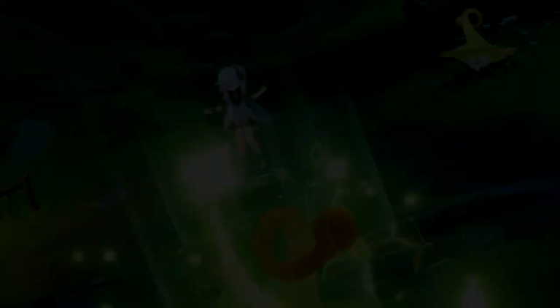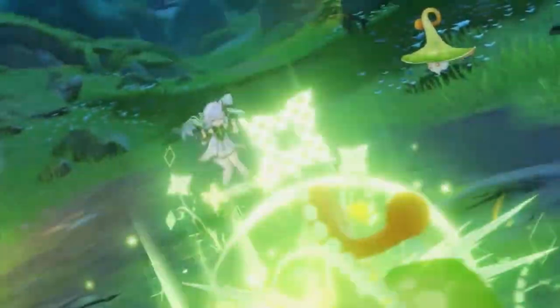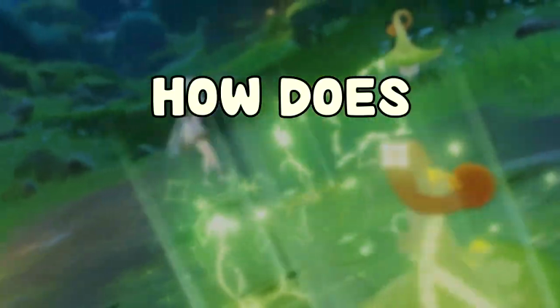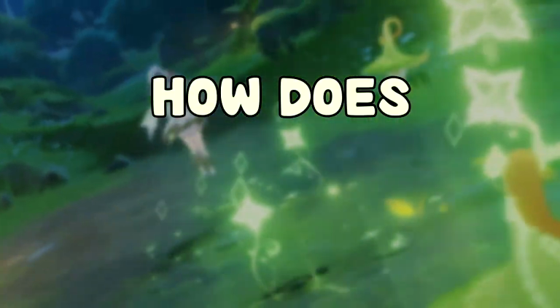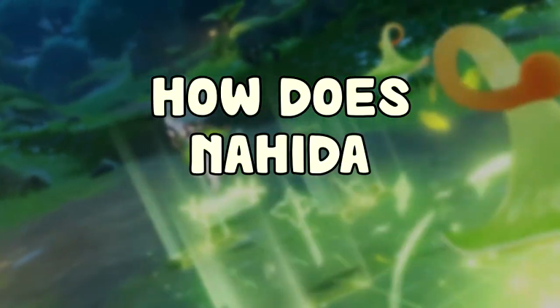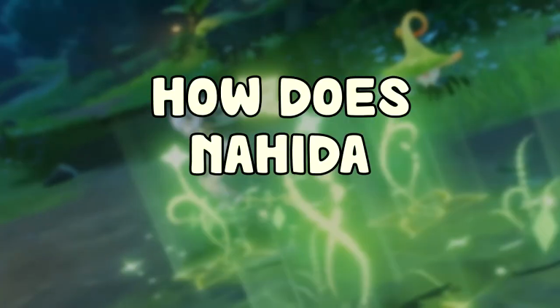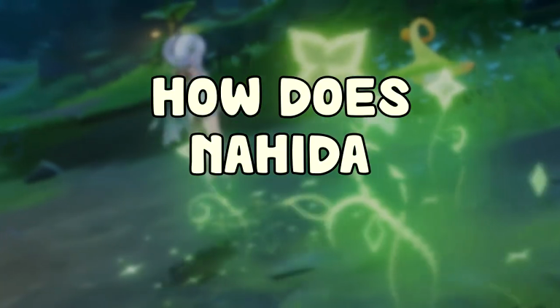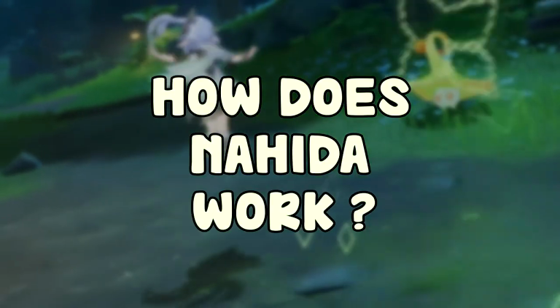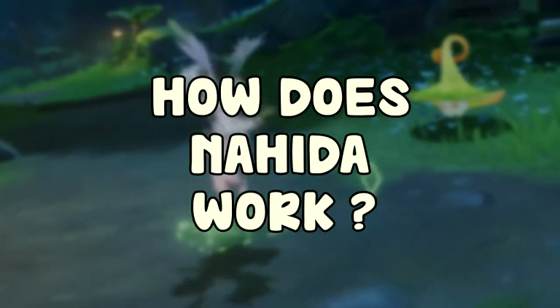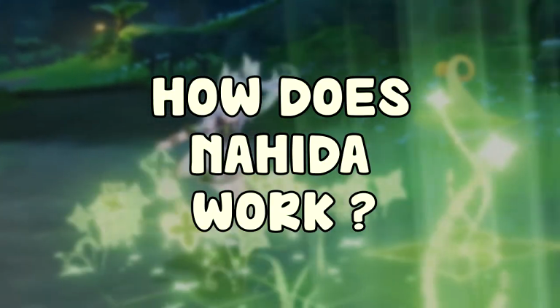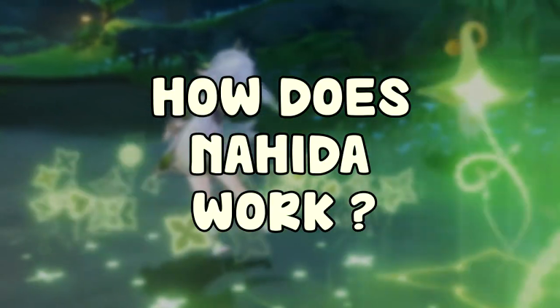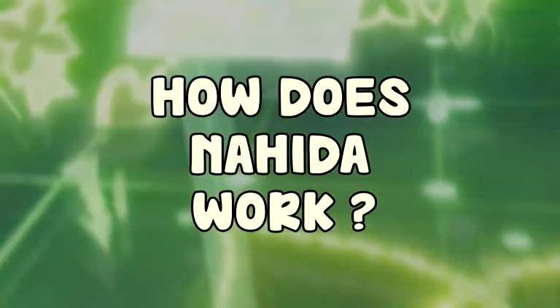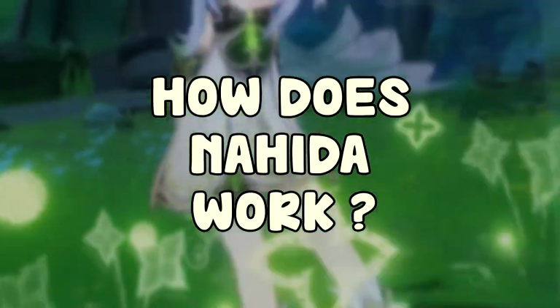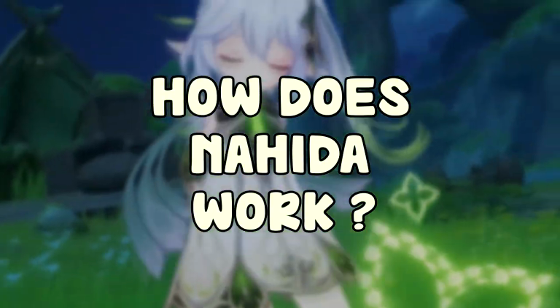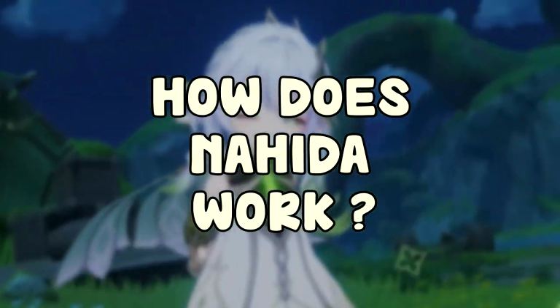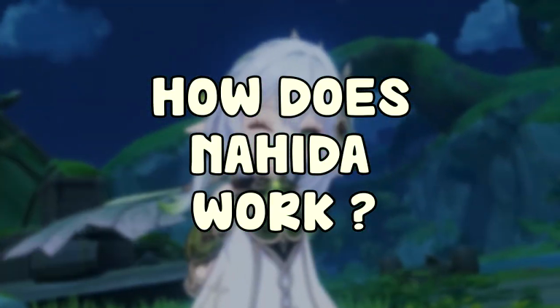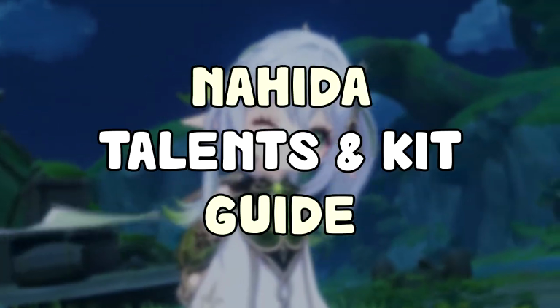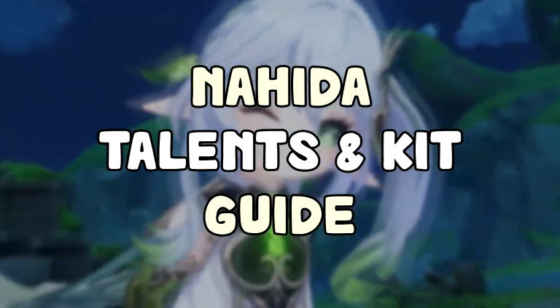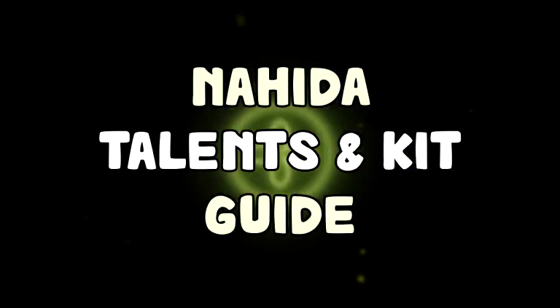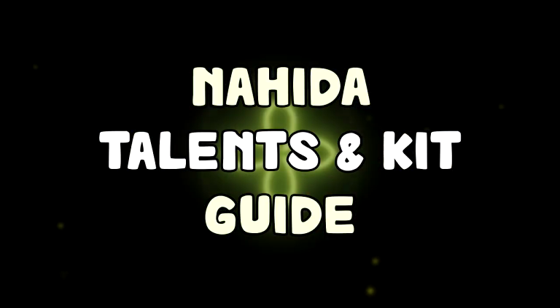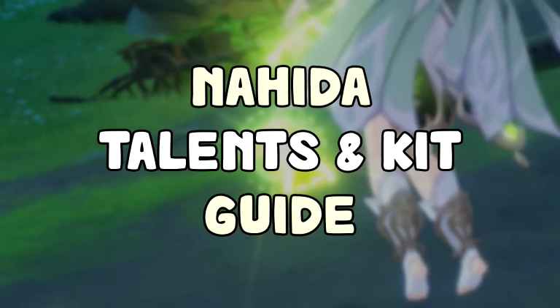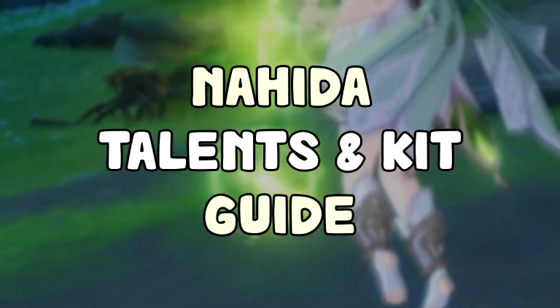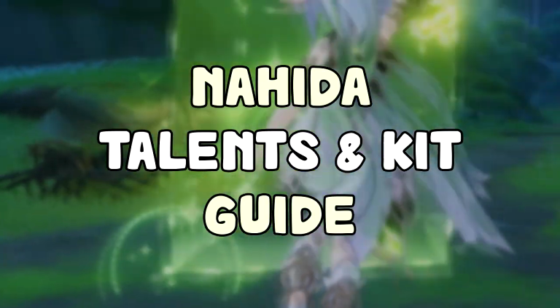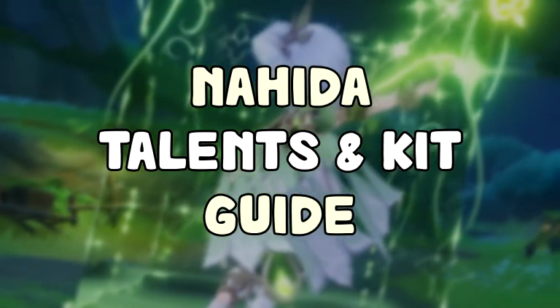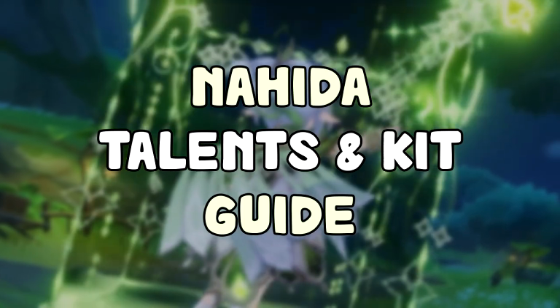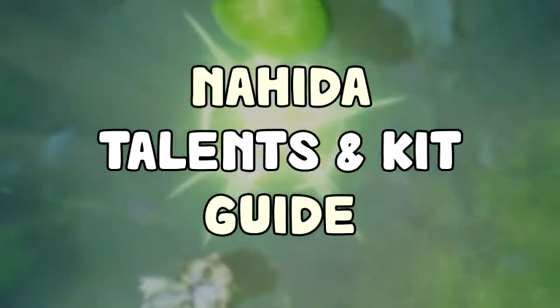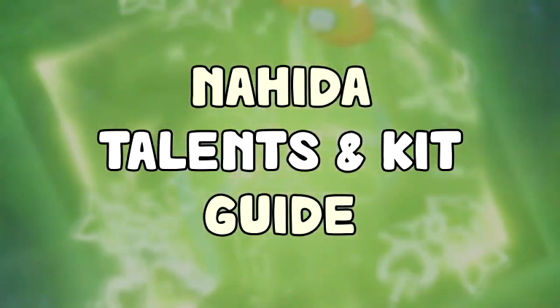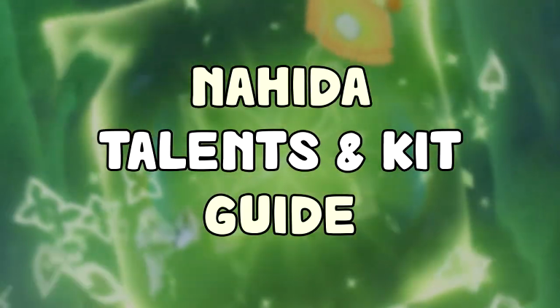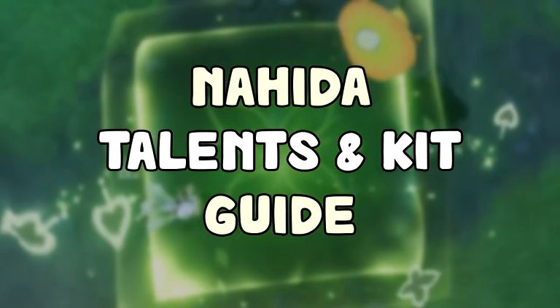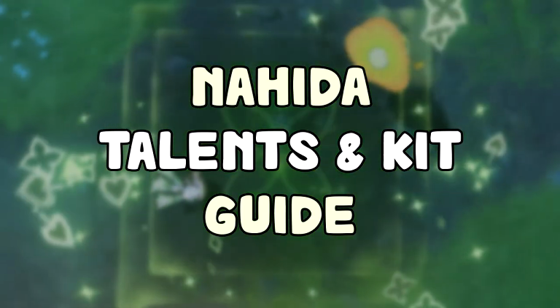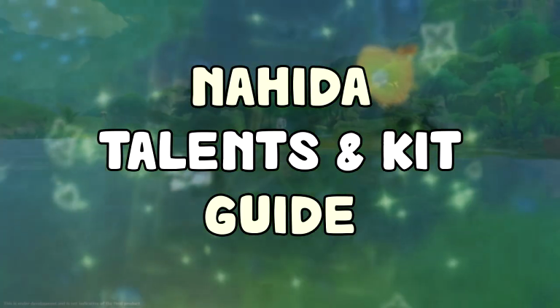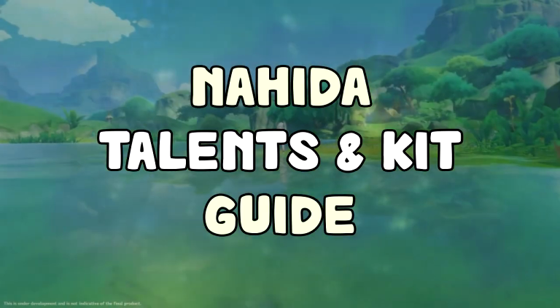So how does Nahida work? In this video we're gonna be explaining all of her talents, passives, and all of her kit. Let's begin.